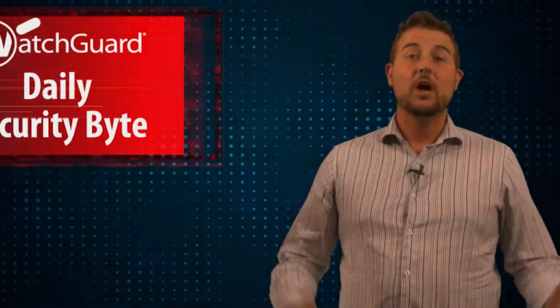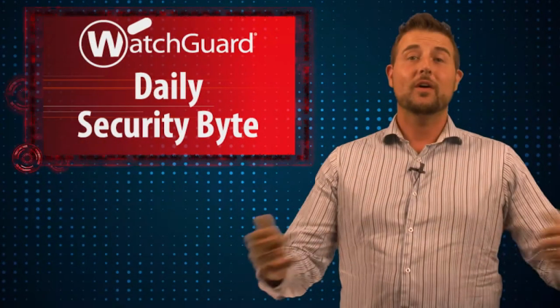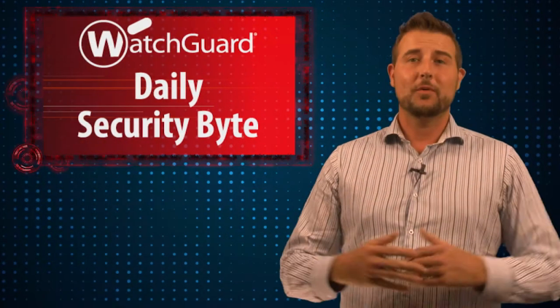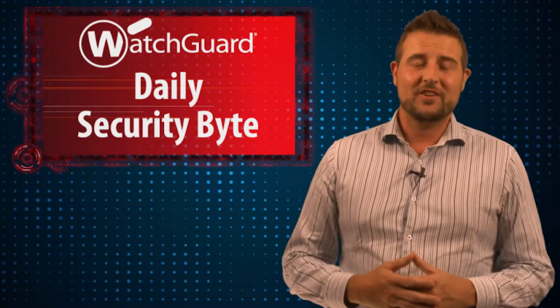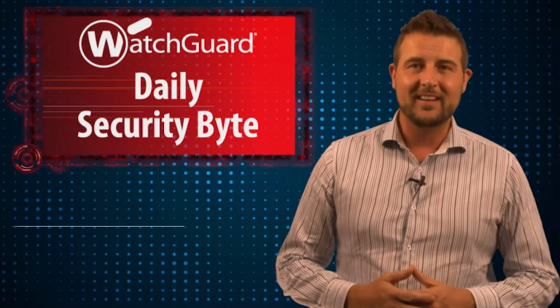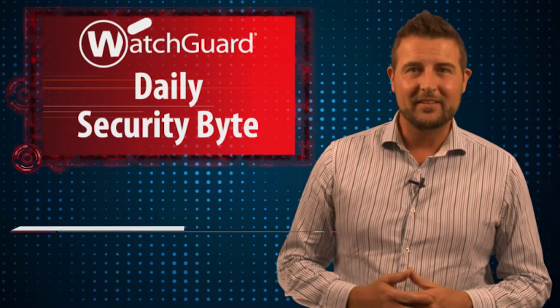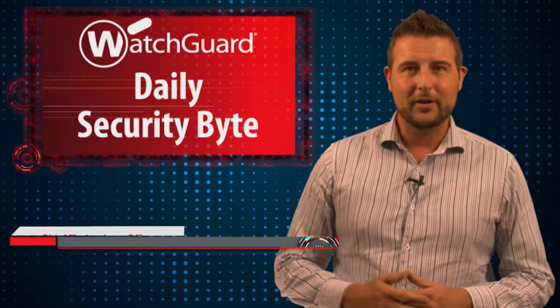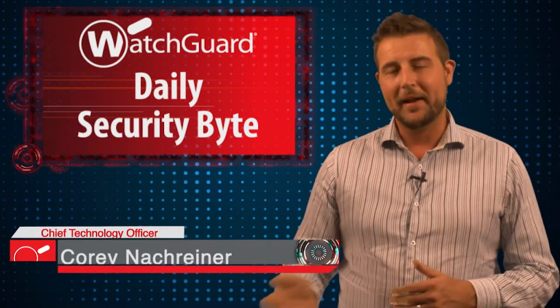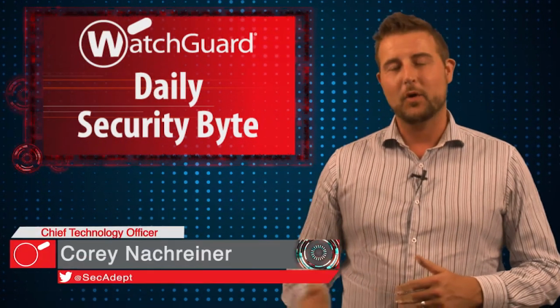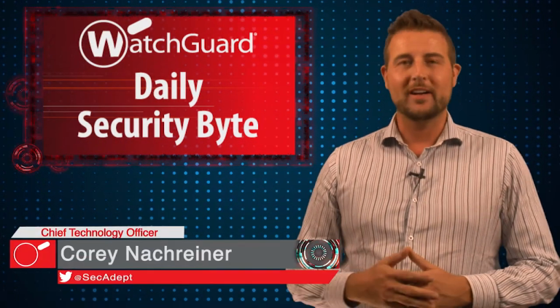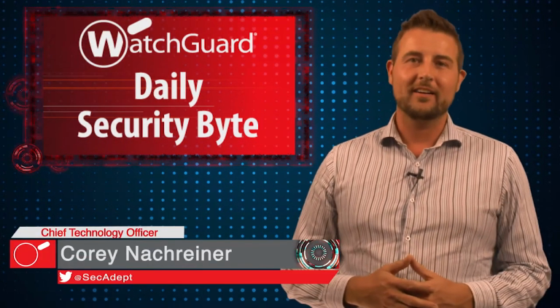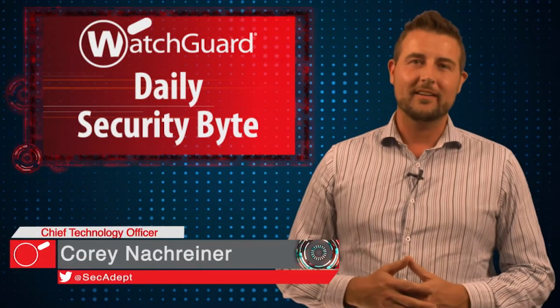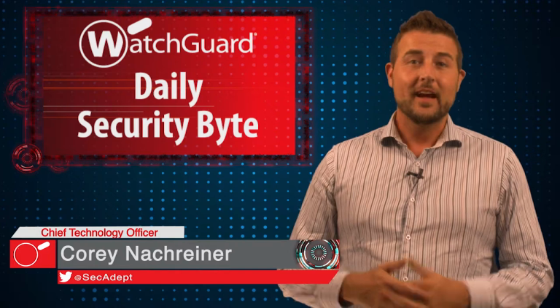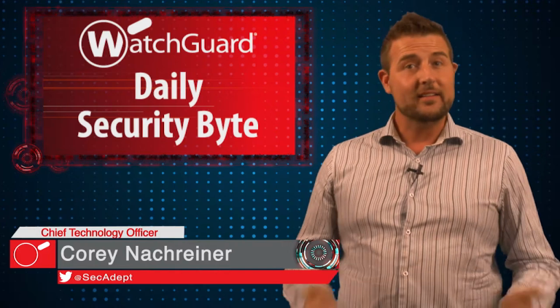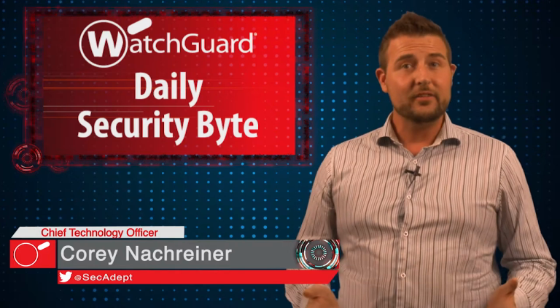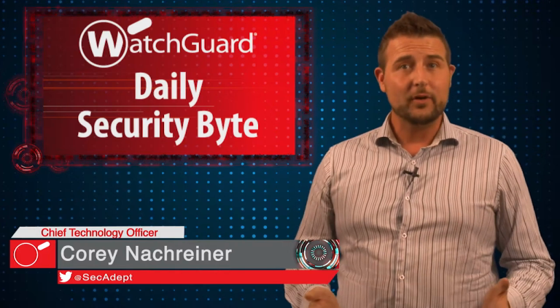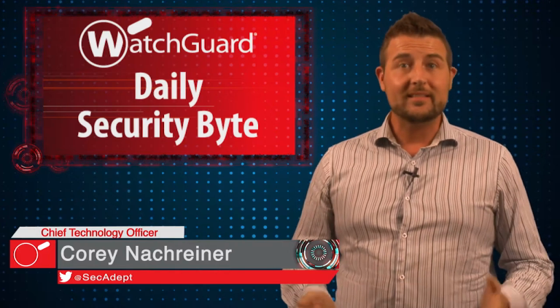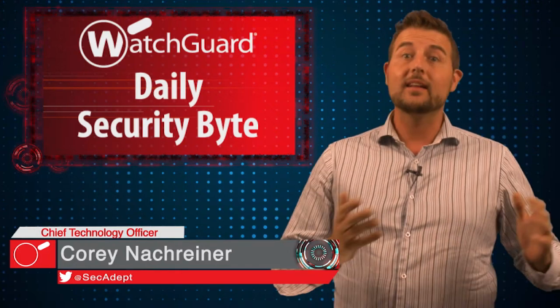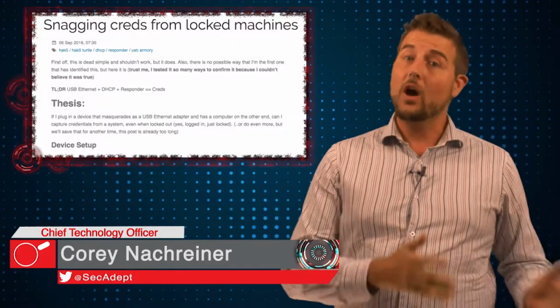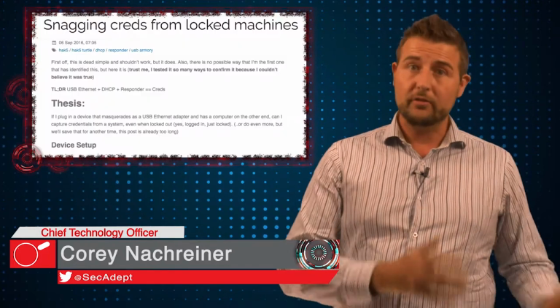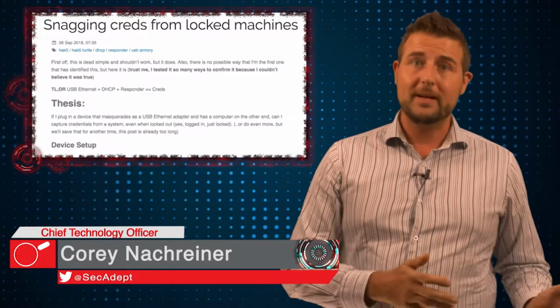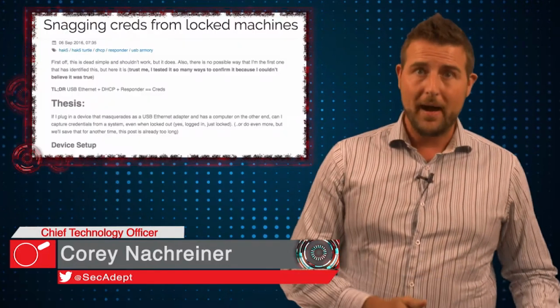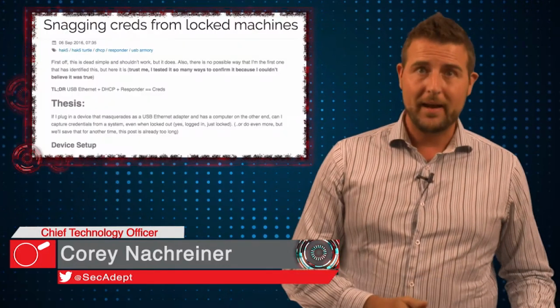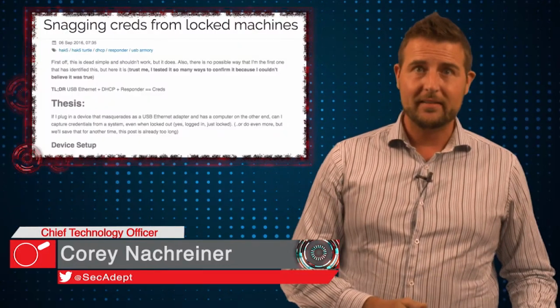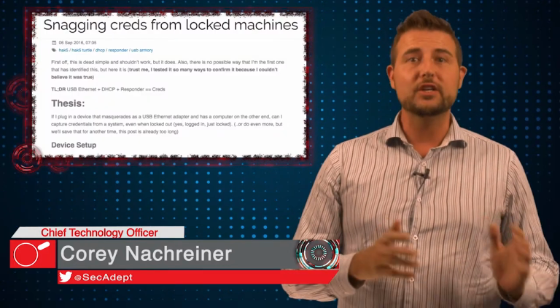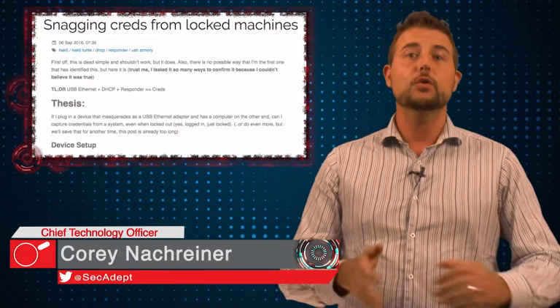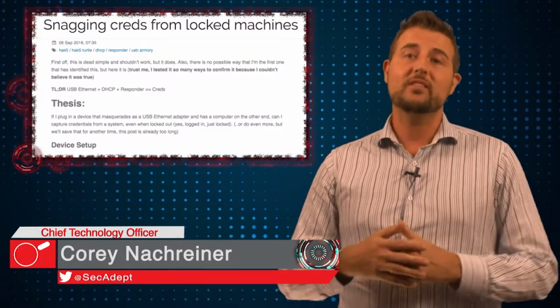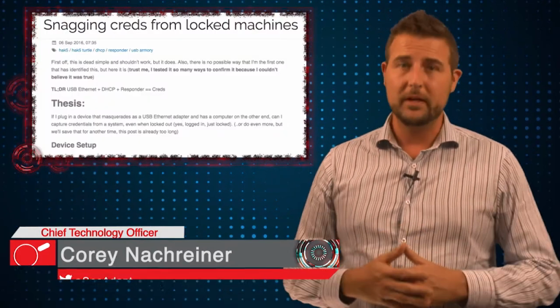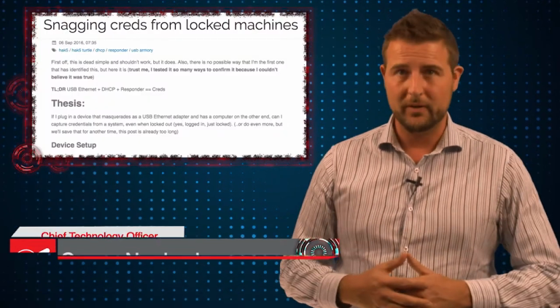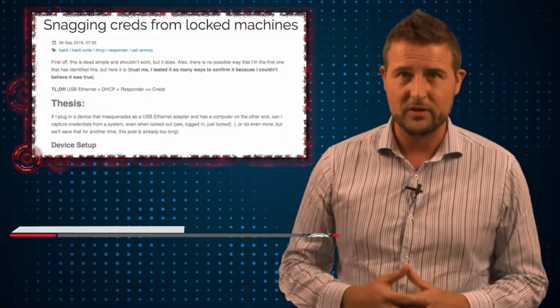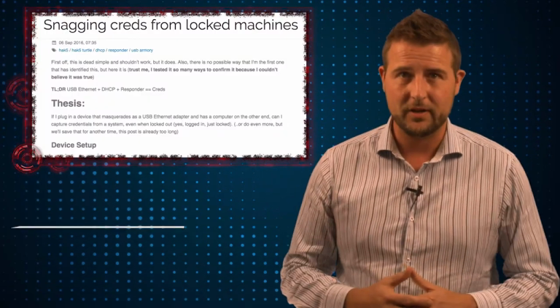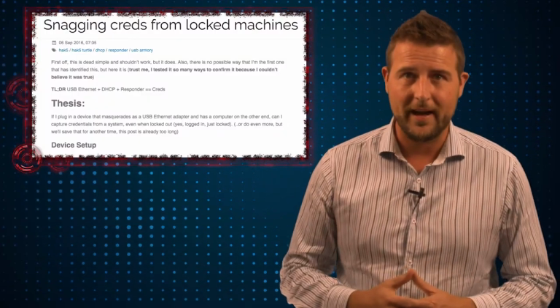Welcome to WatchGuard's Daily Security Byte, I'm Cory Knottgeier. Today's story is a lock screen bypassing USB credential hack.